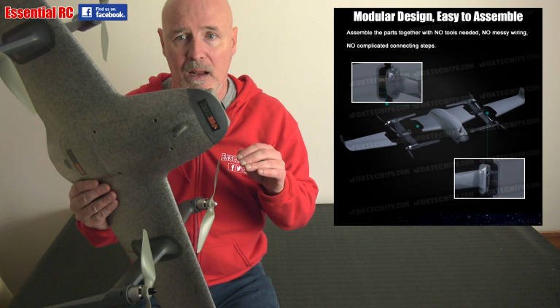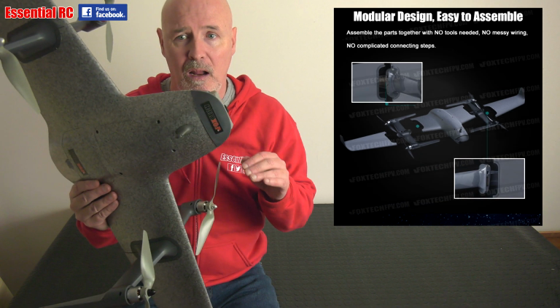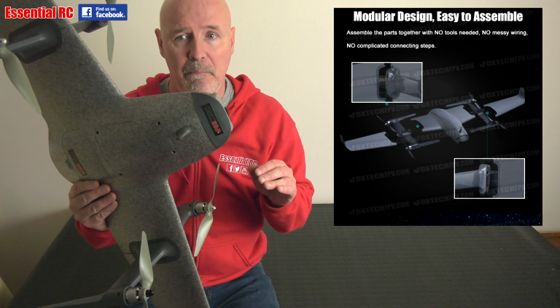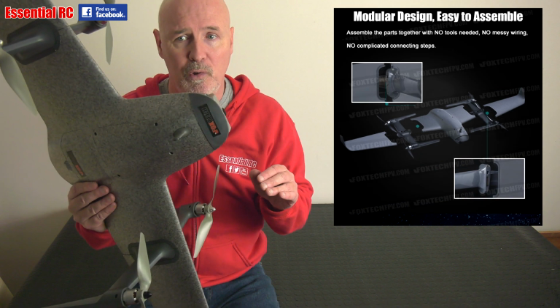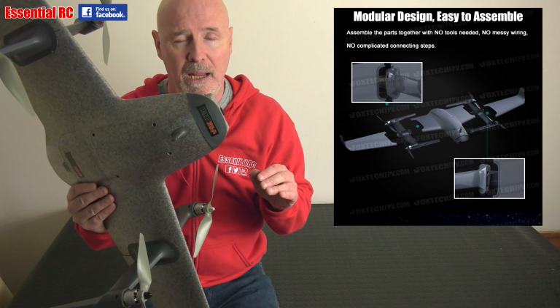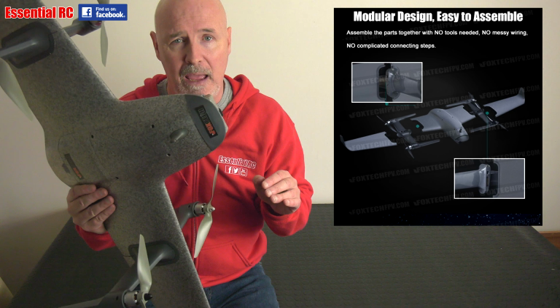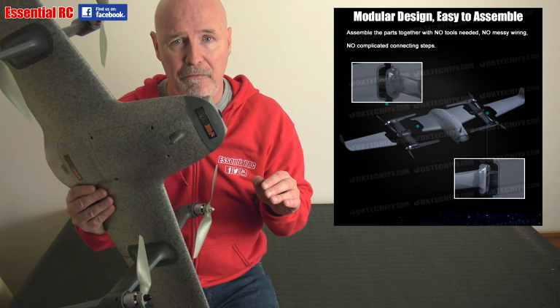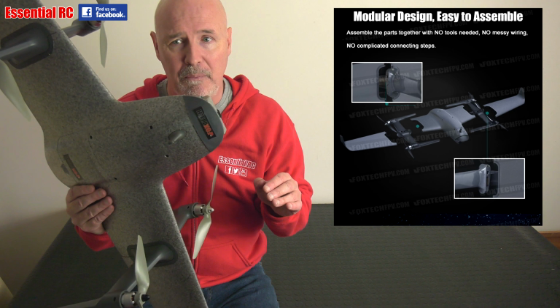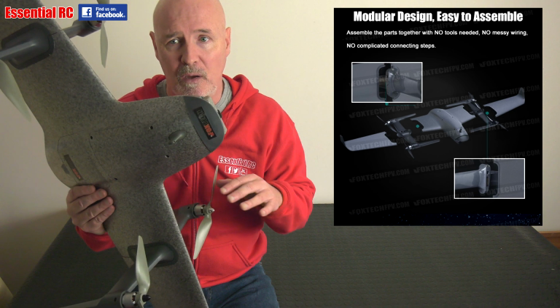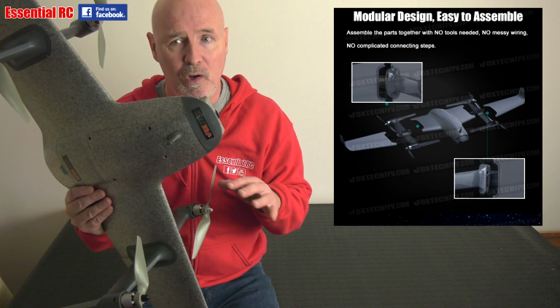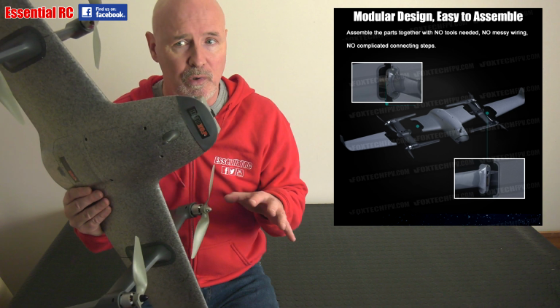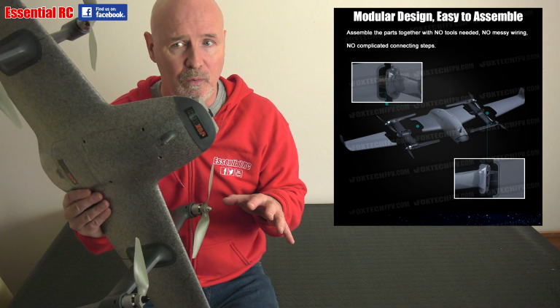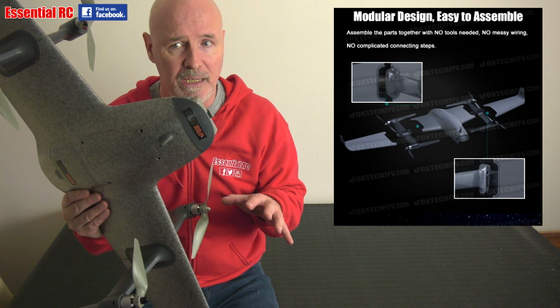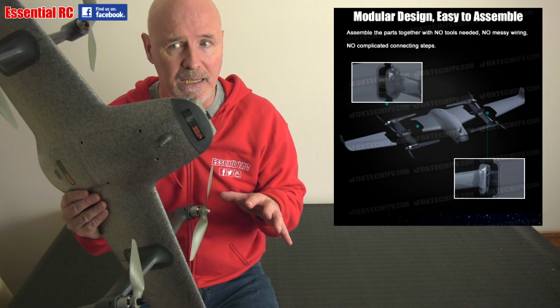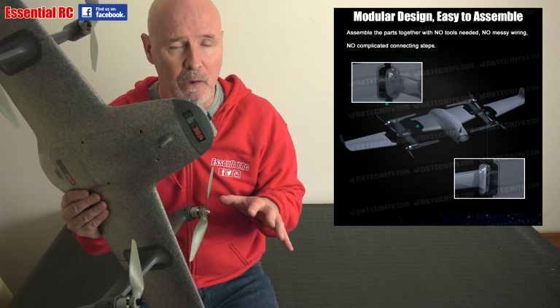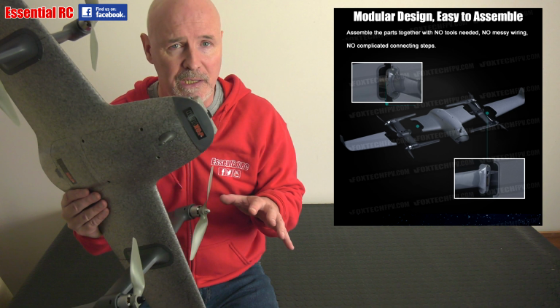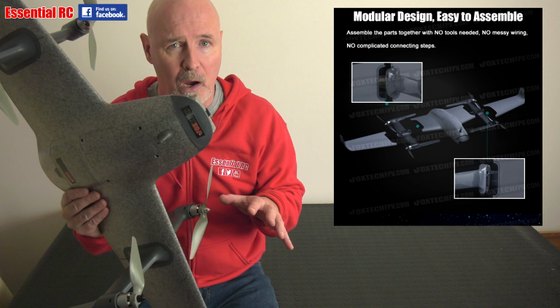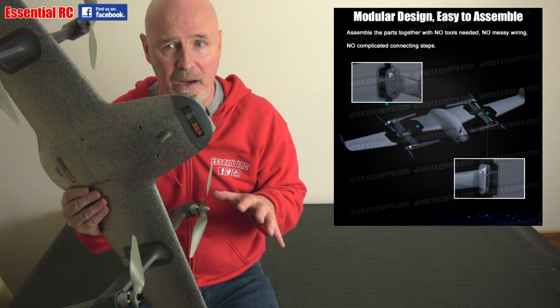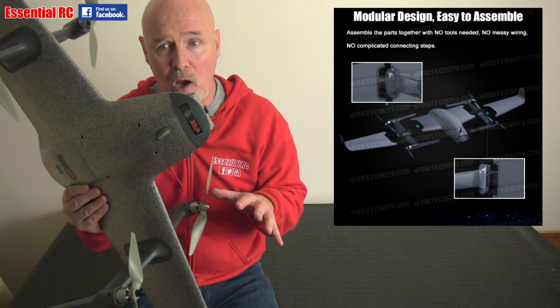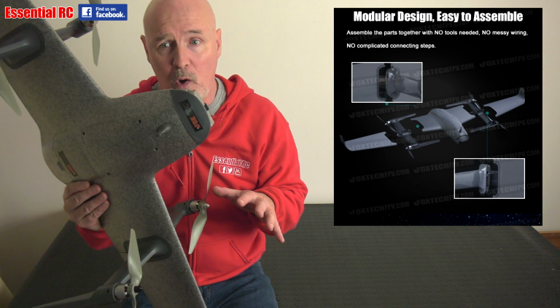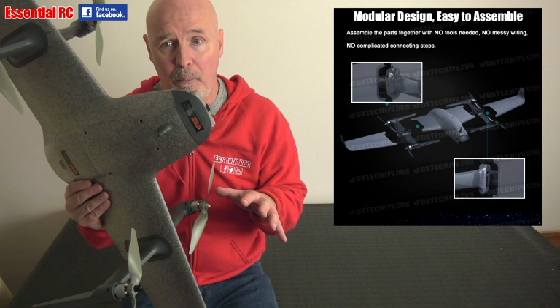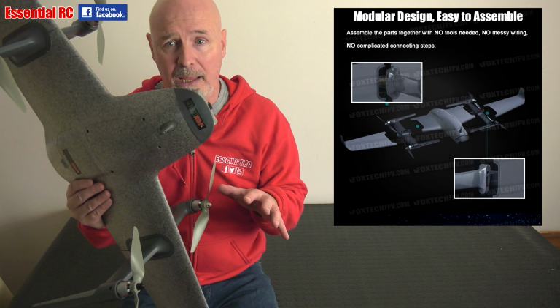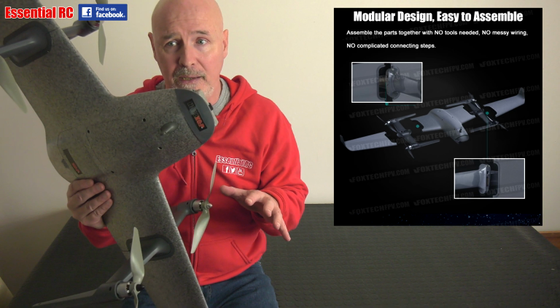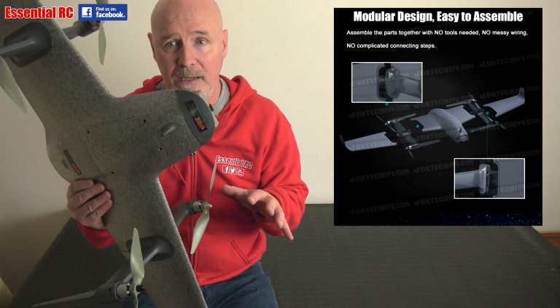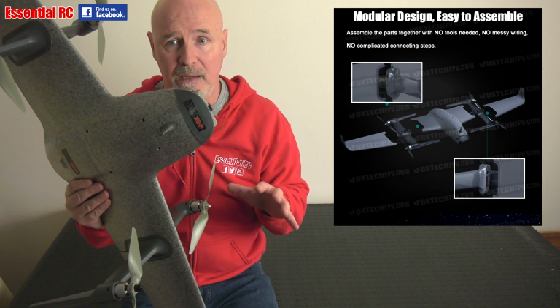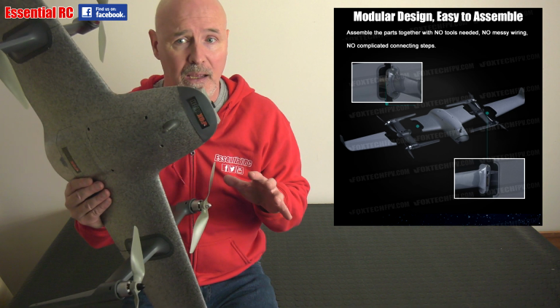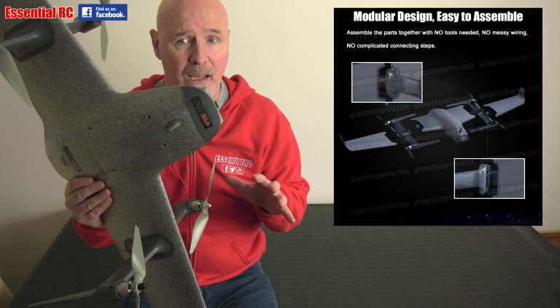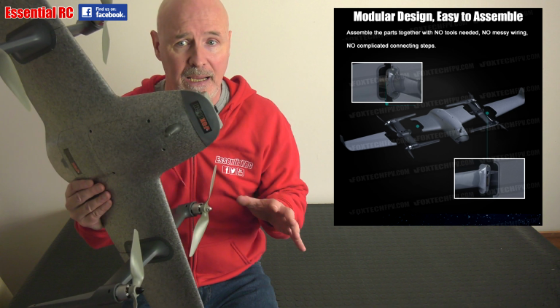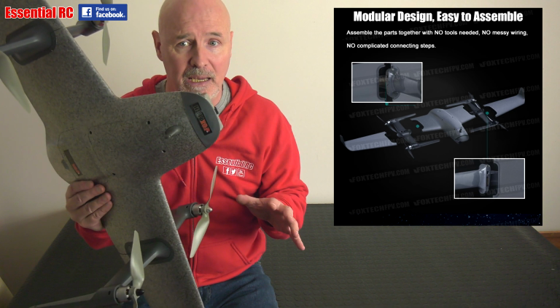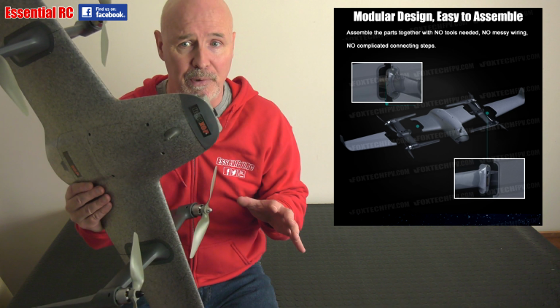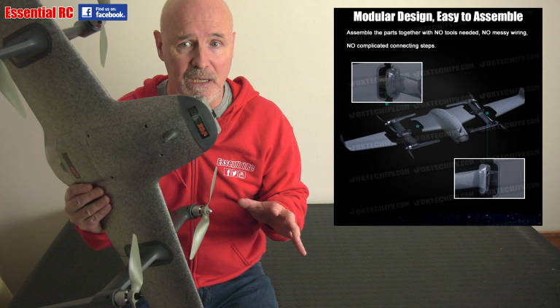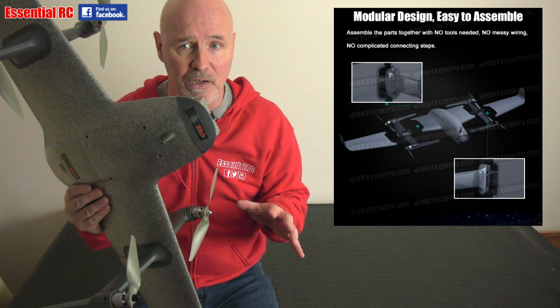Light modular airframe — no tools needed, no messy wiring, no complicated connecting procedures.